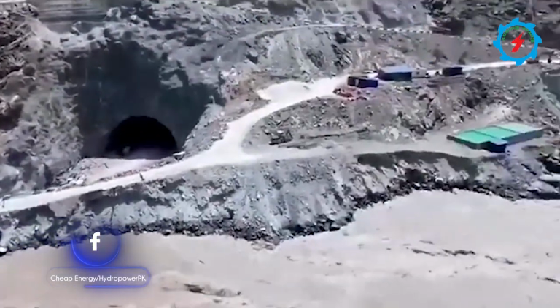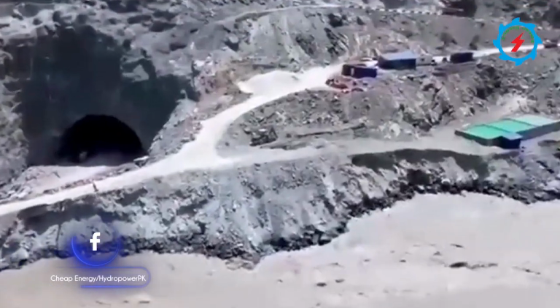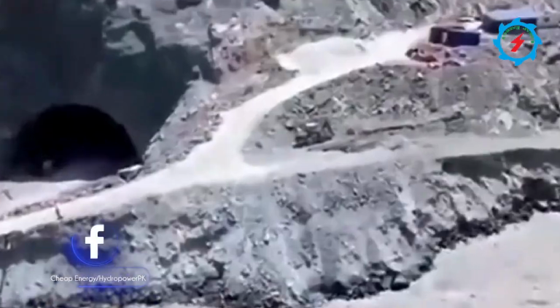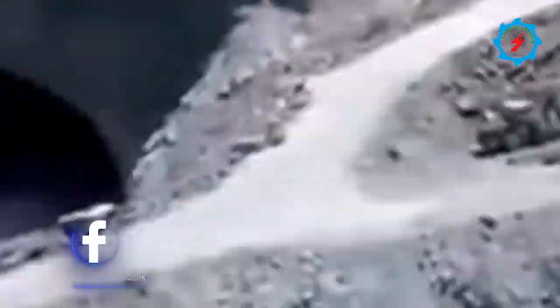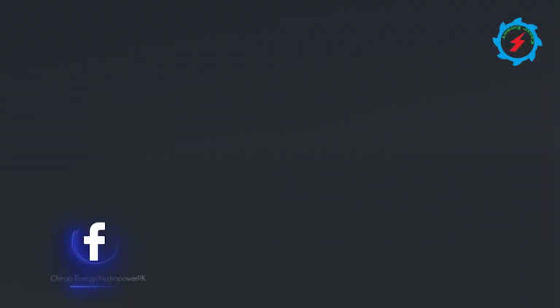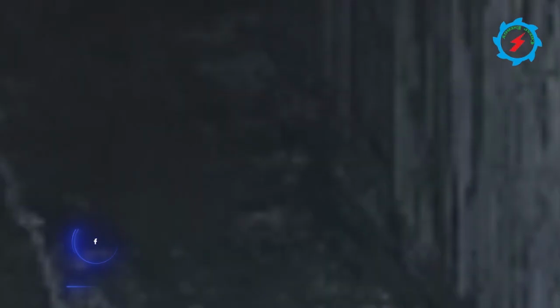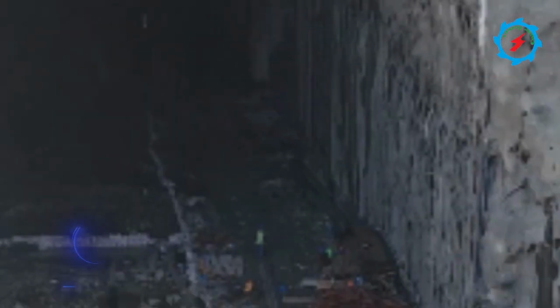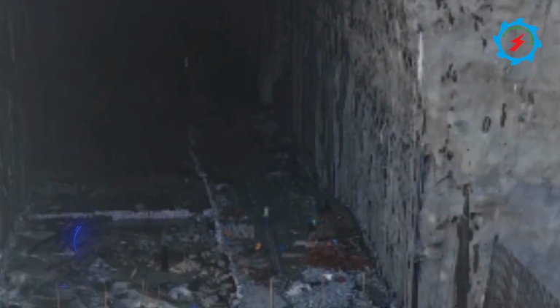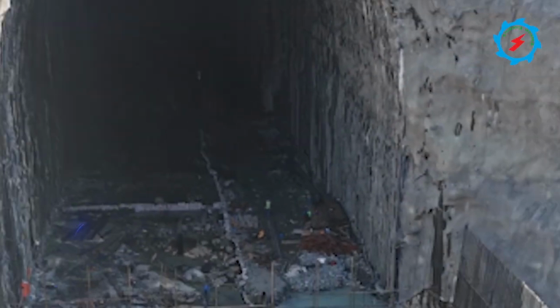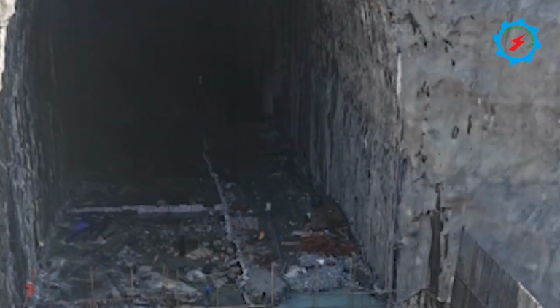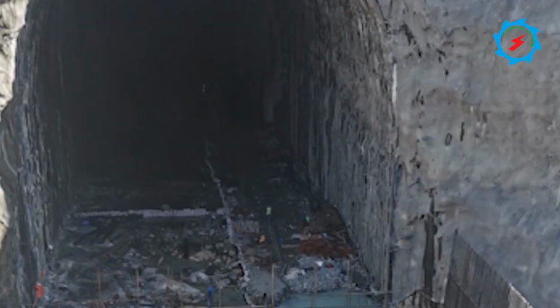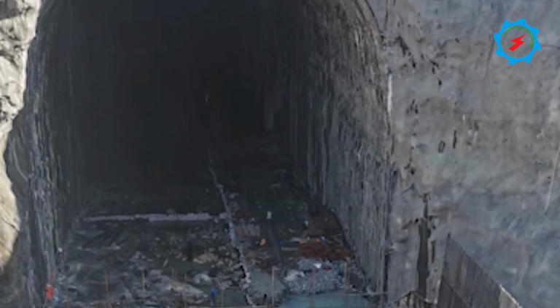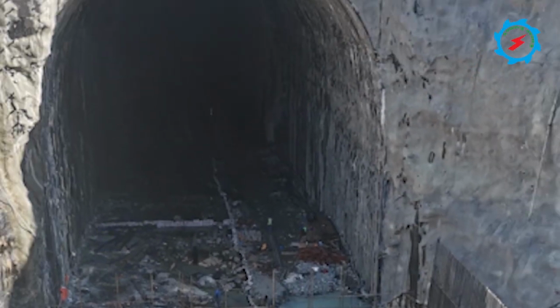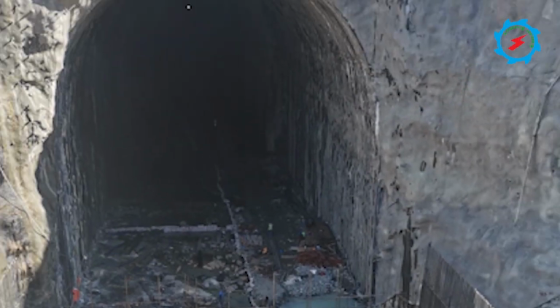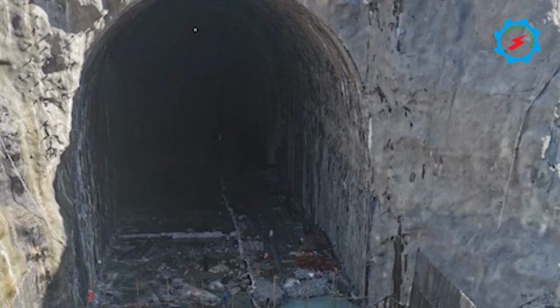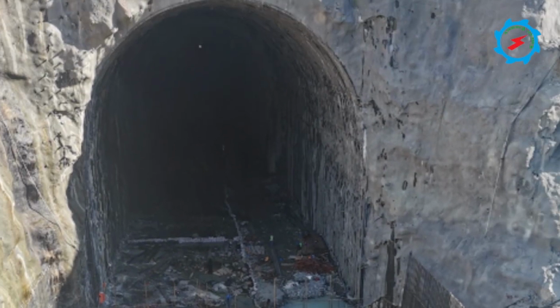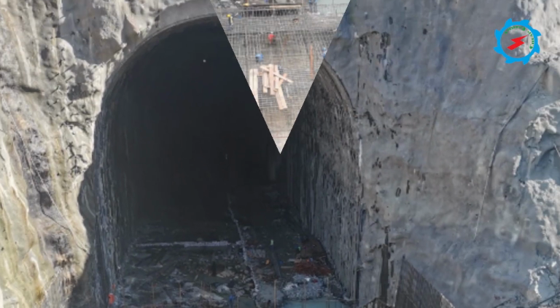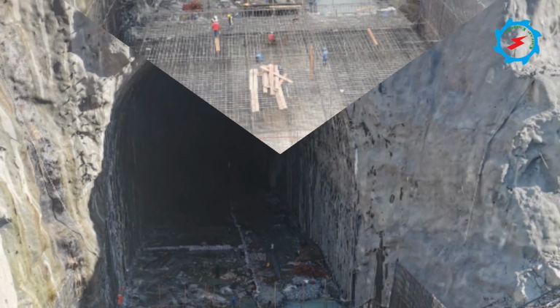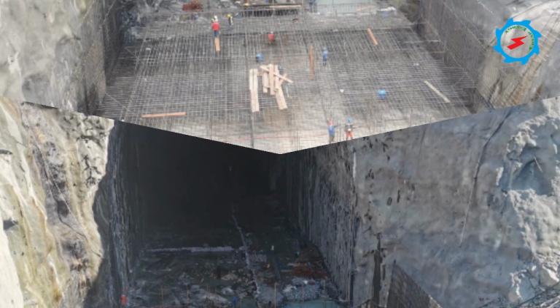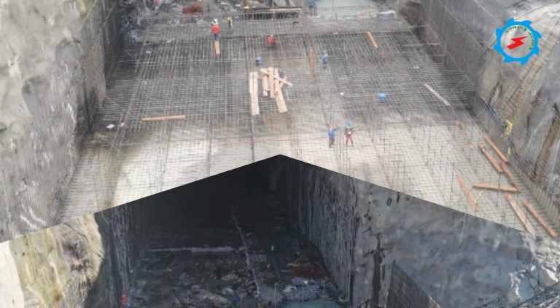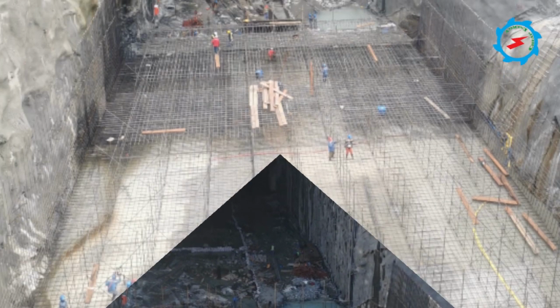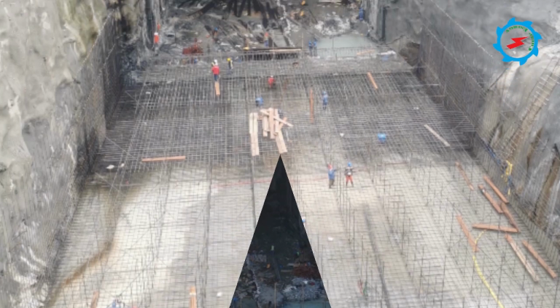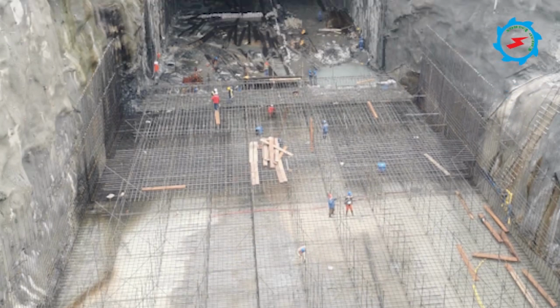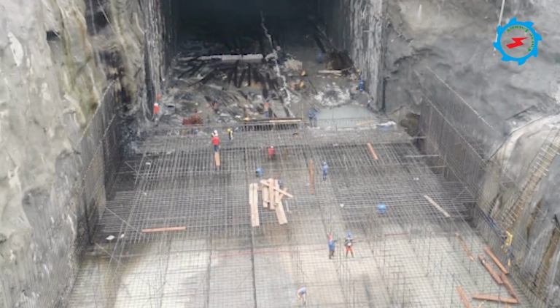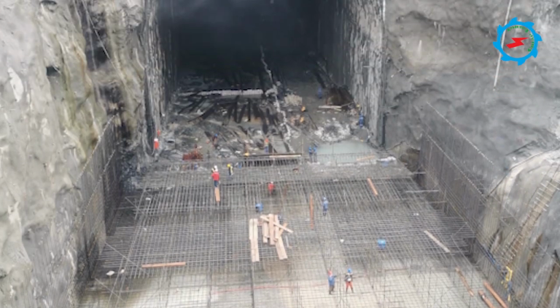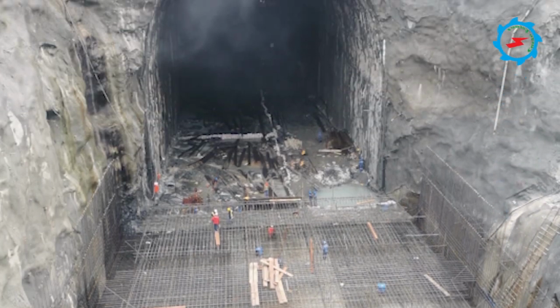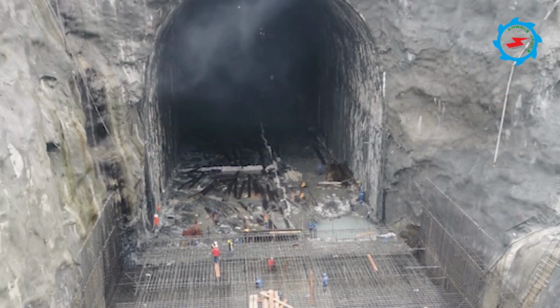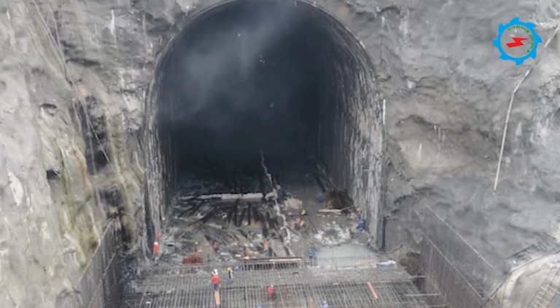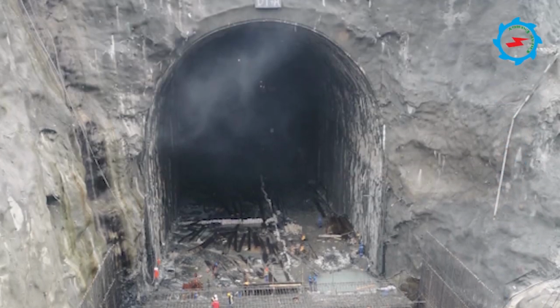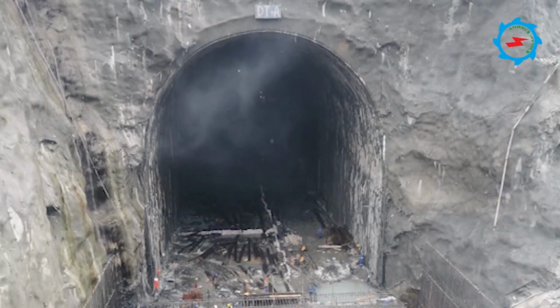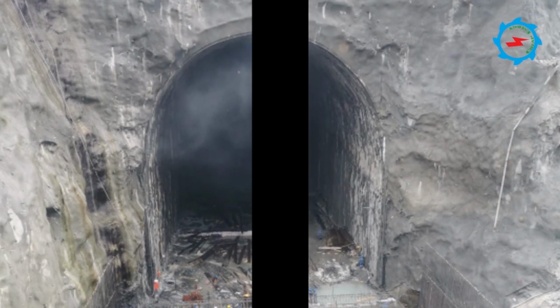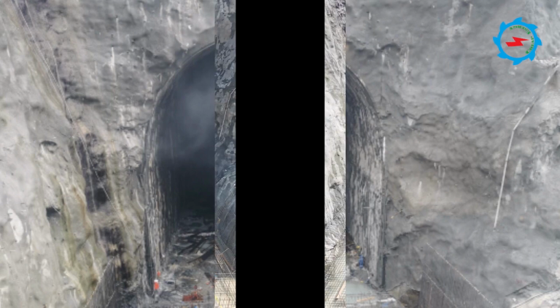After completion of excavation works at the Diversion Tunnel Inlet Portal, the structural works are in progress.